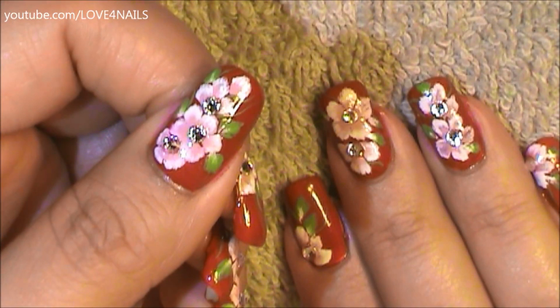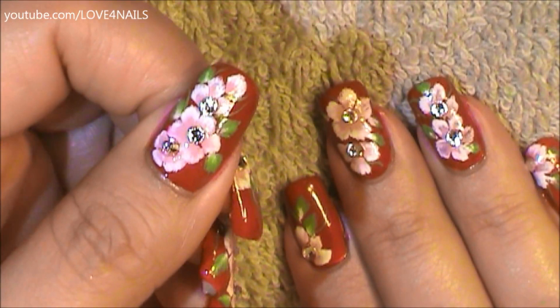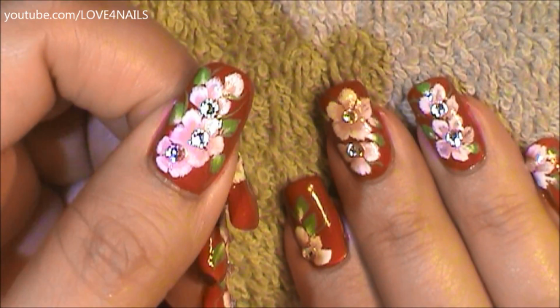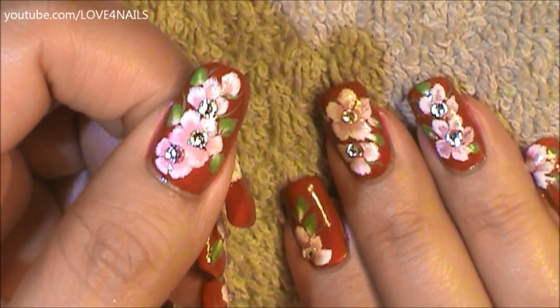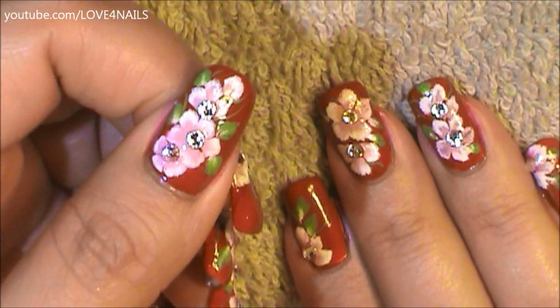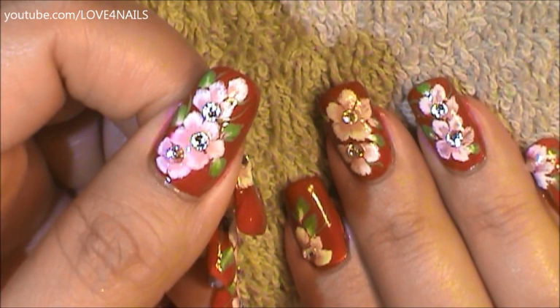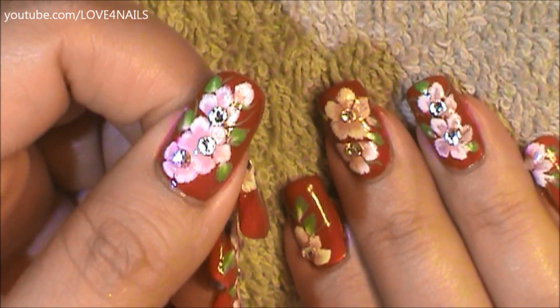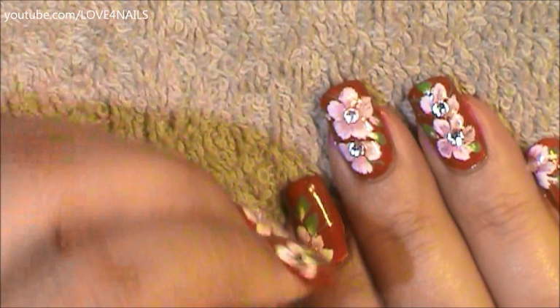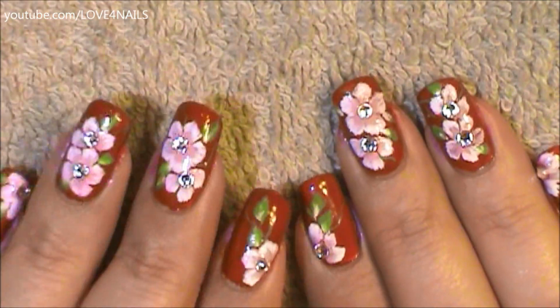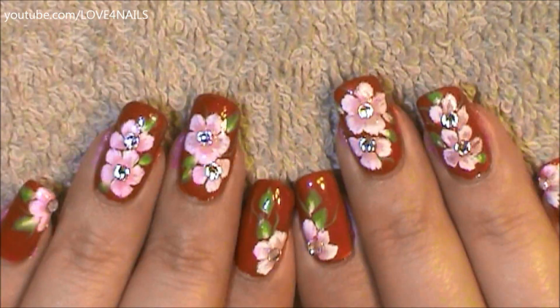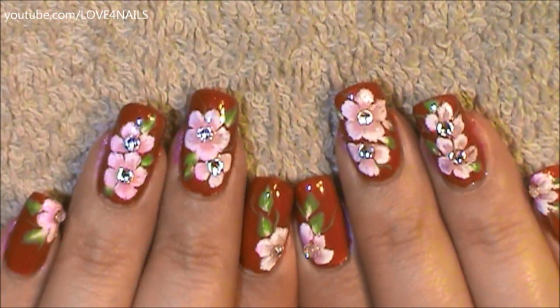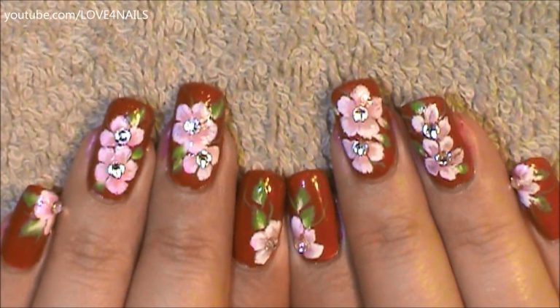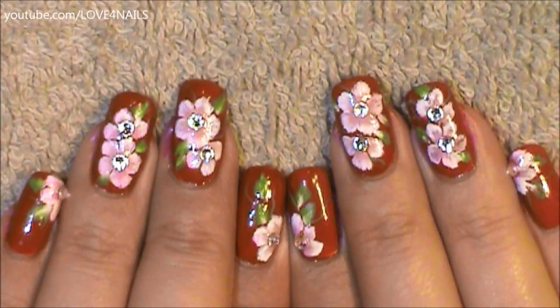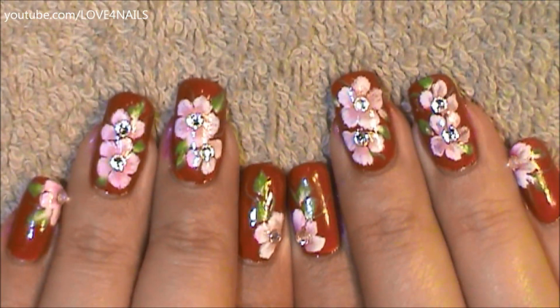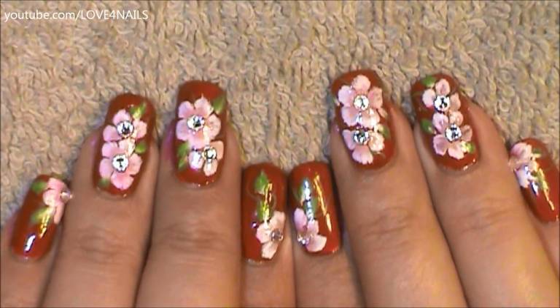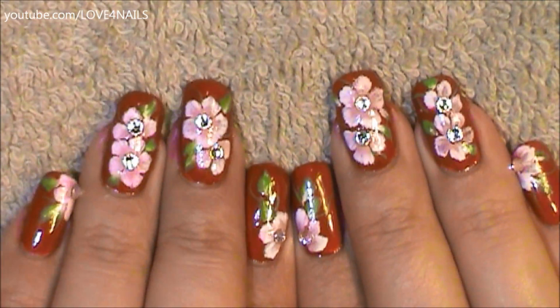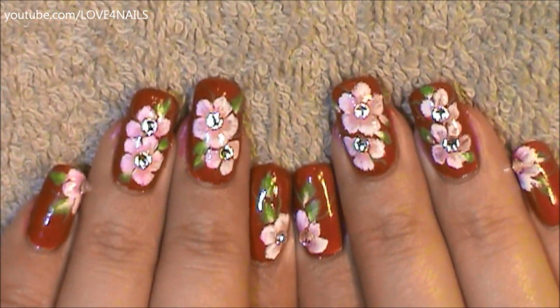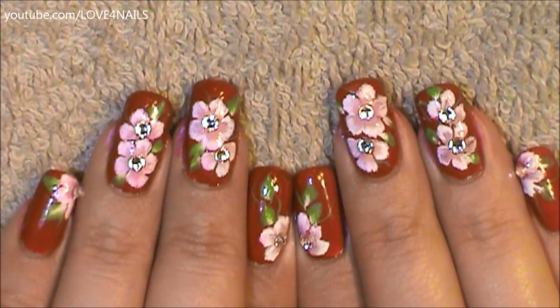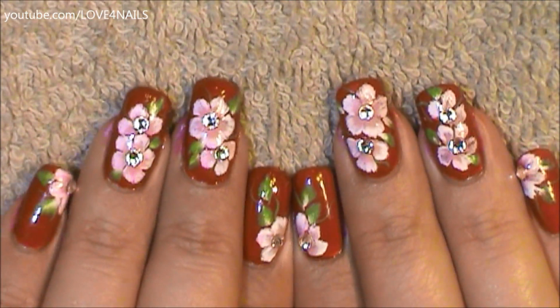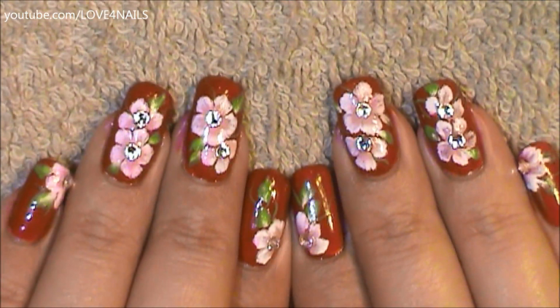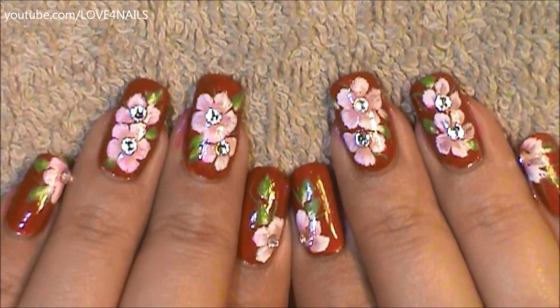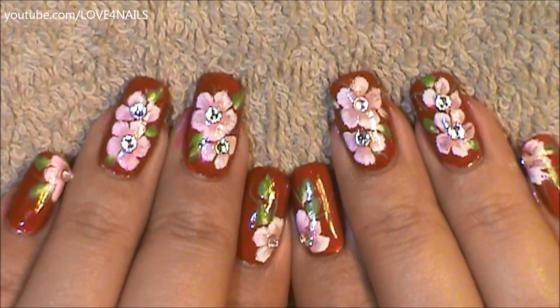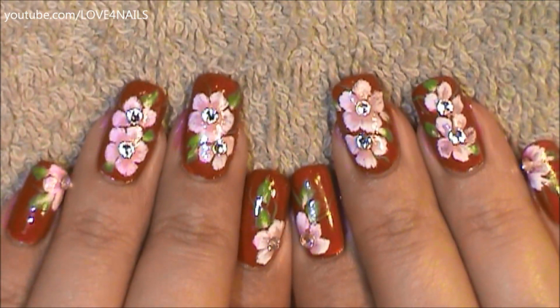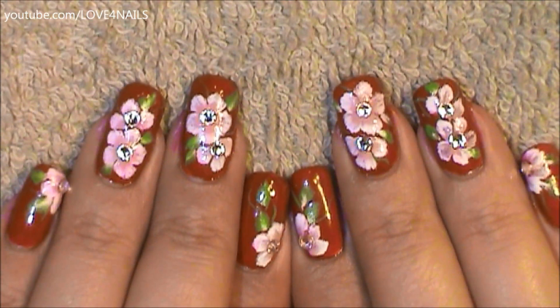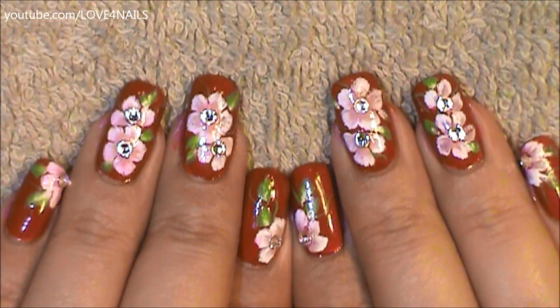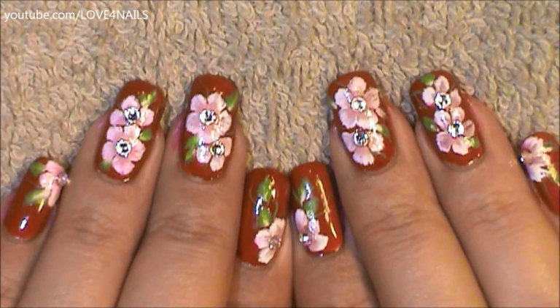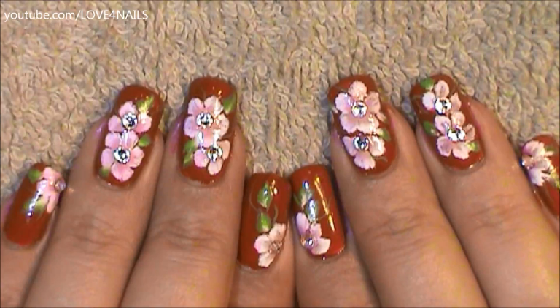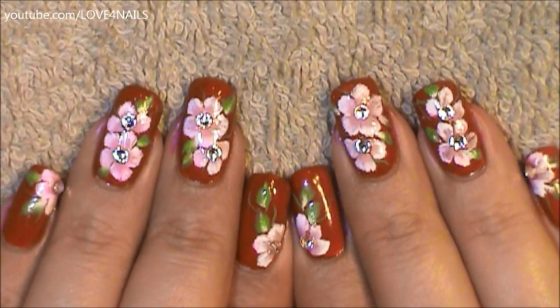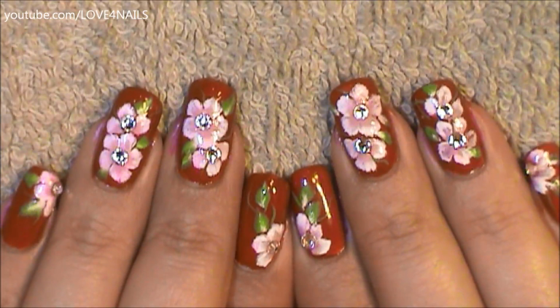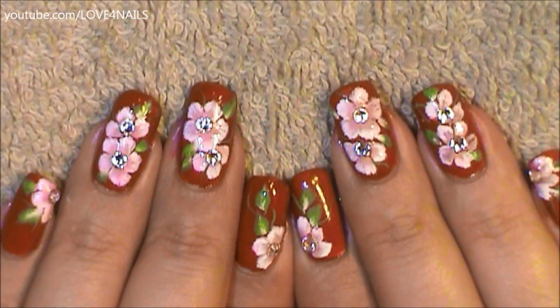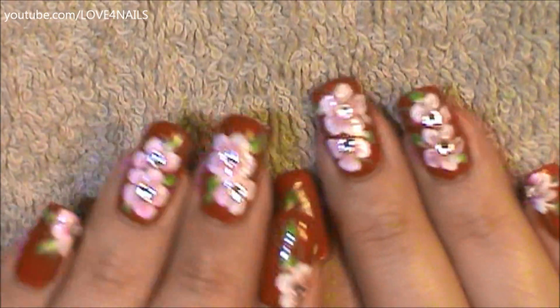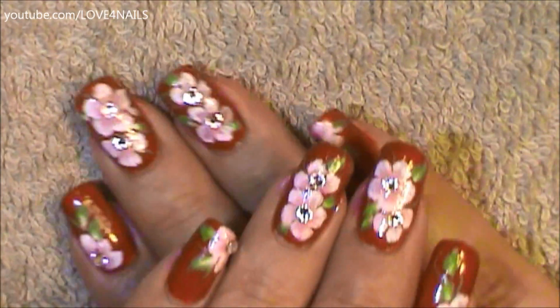Hello, this is the nail art design we're going to be working on today. We're going to be painting summer flowers over a red background. Let's get started.